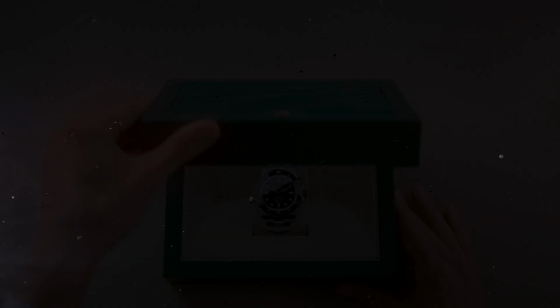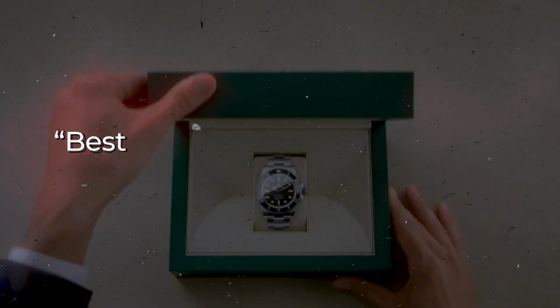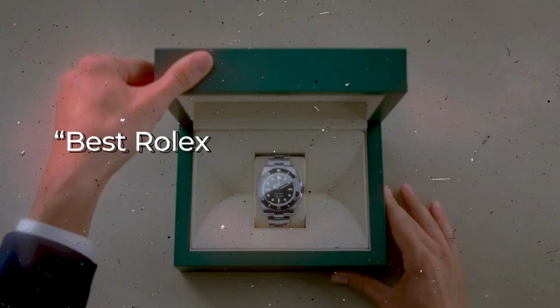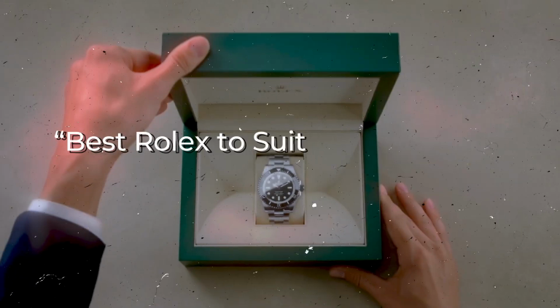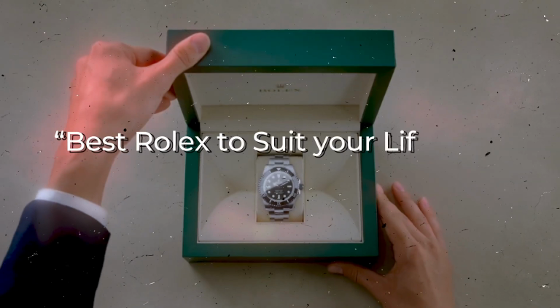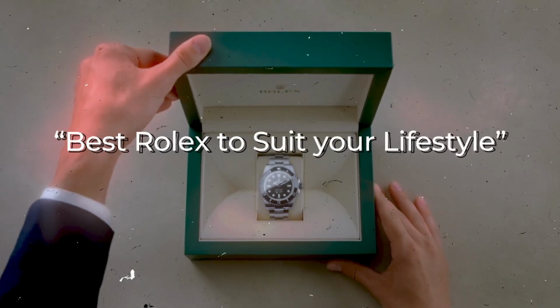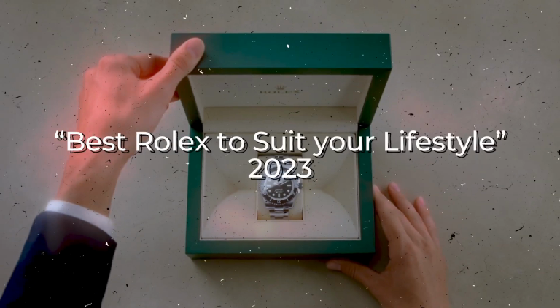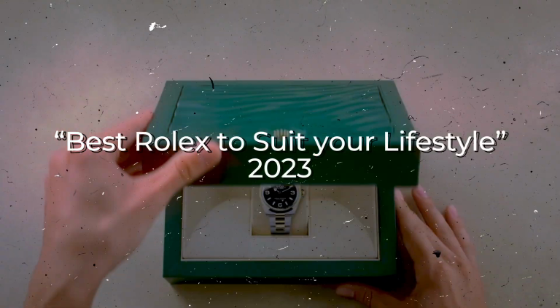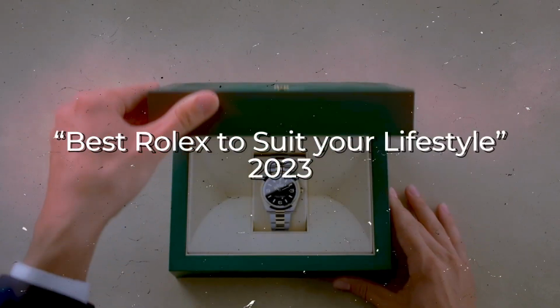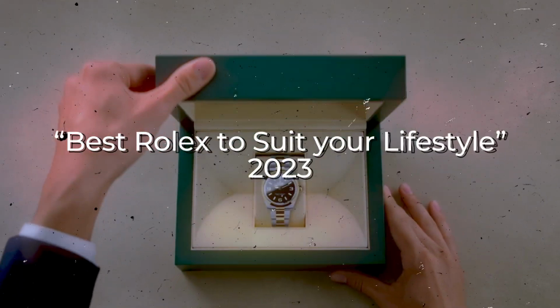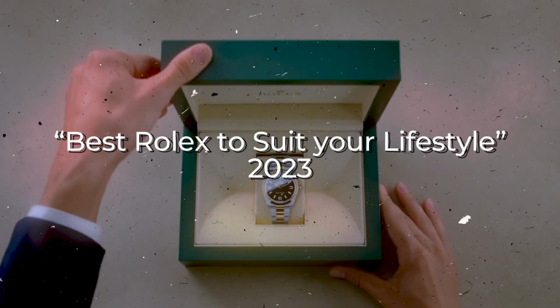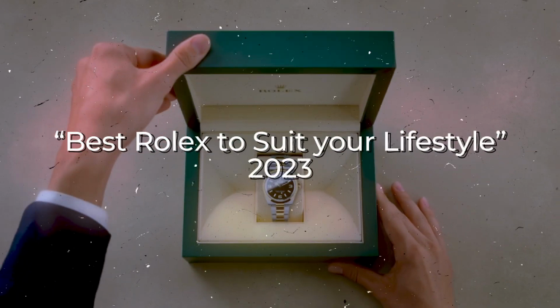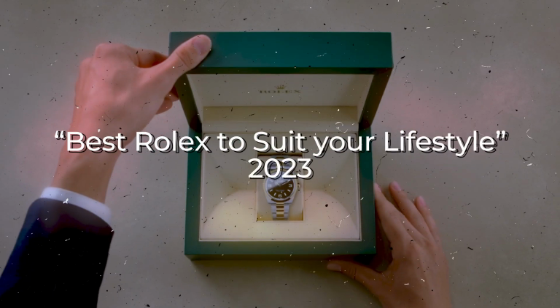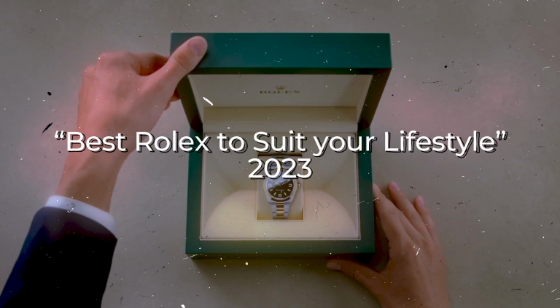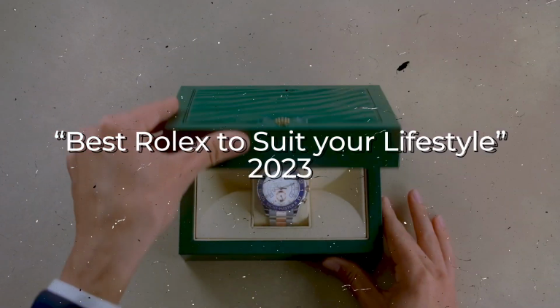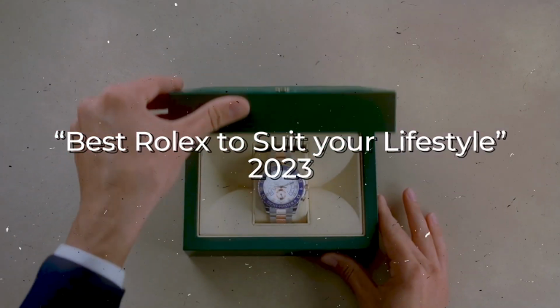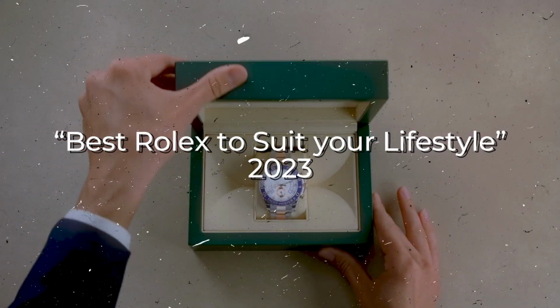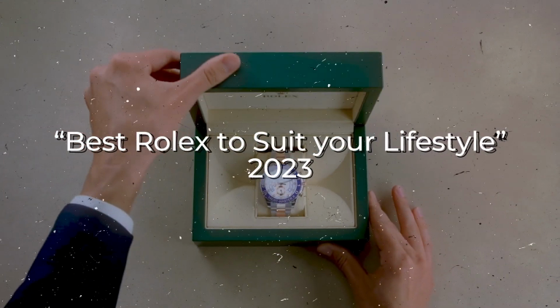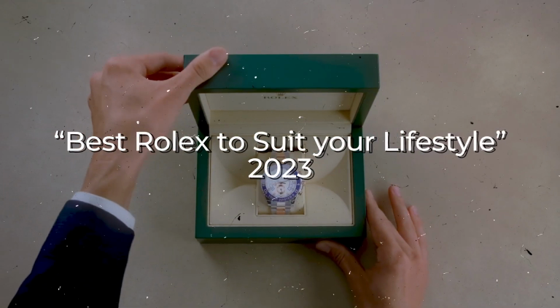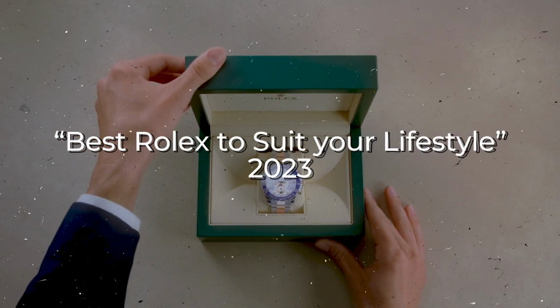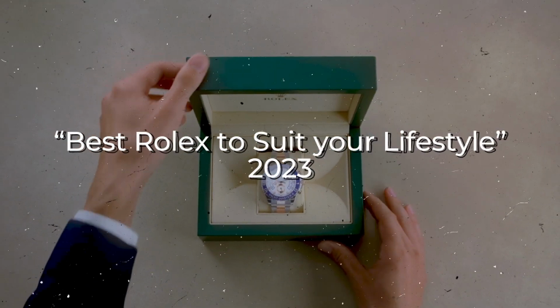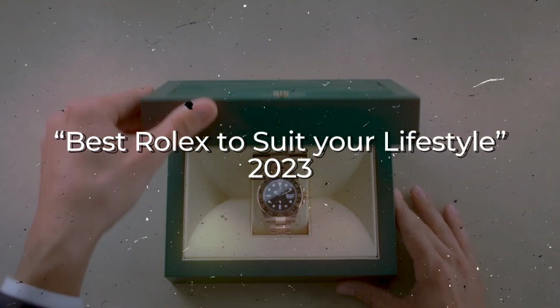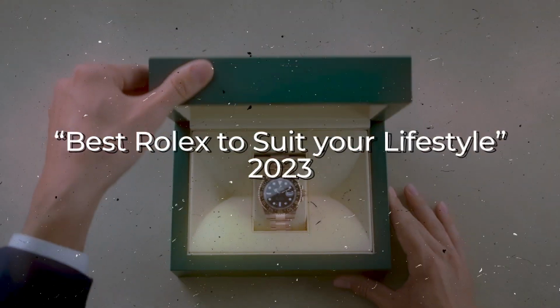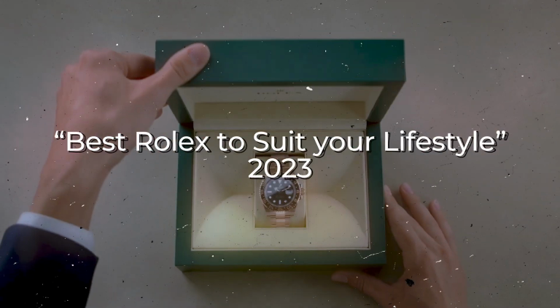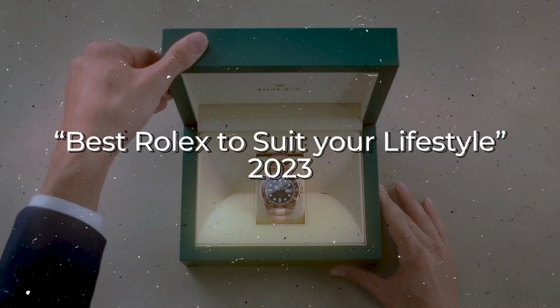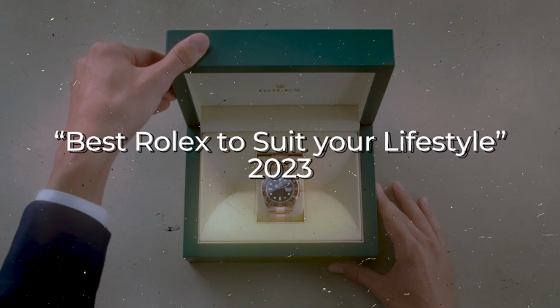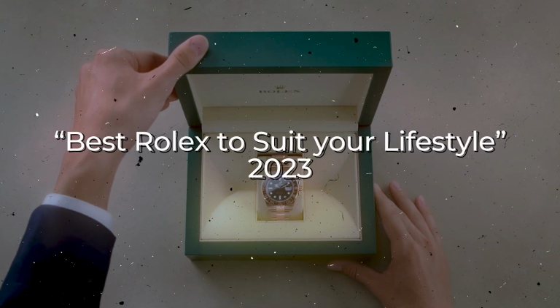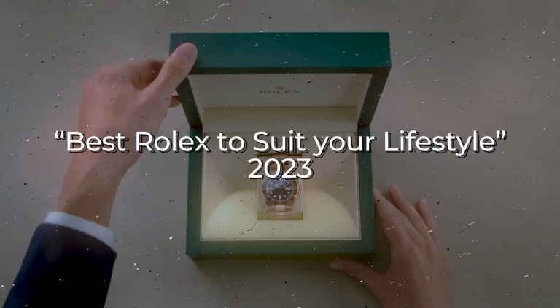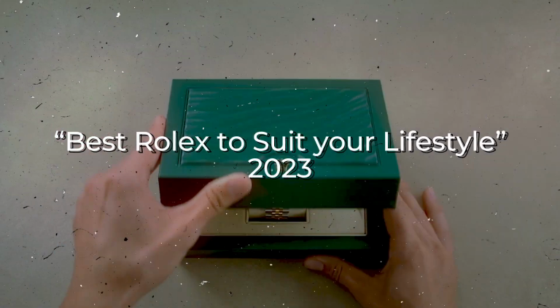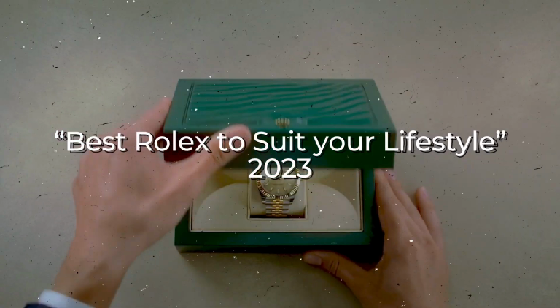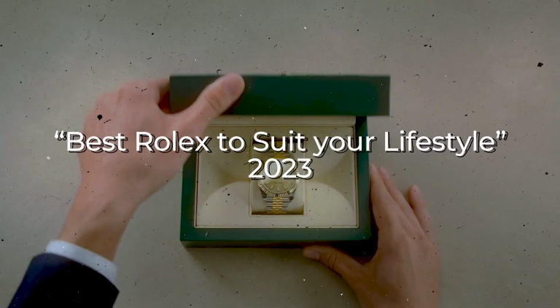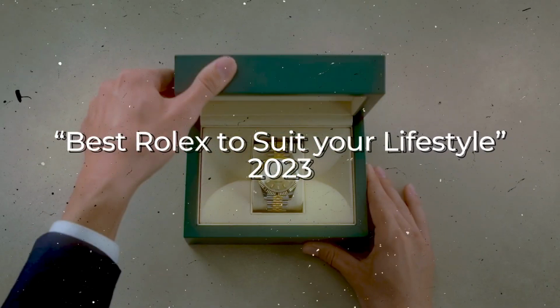If you're looking for advice on which Rolex would be ideal, this video is for you. So without further ado, let's get into it.